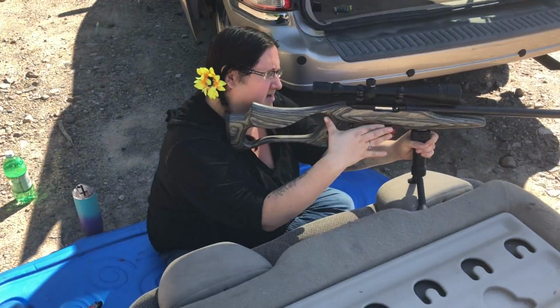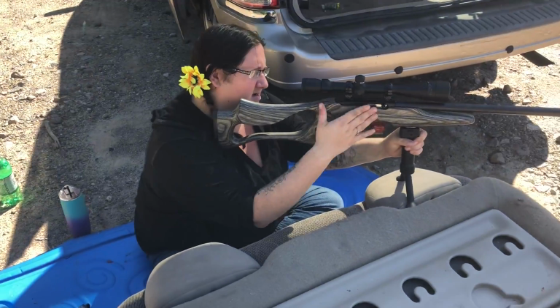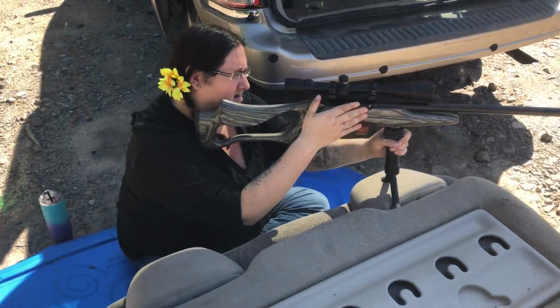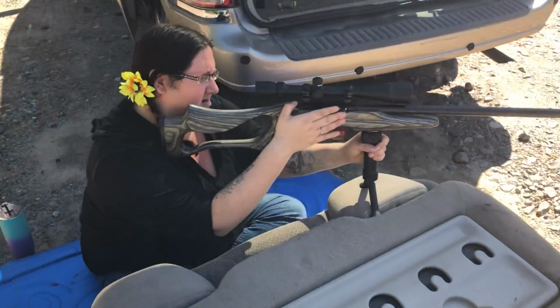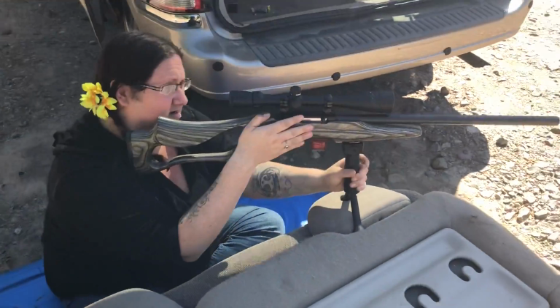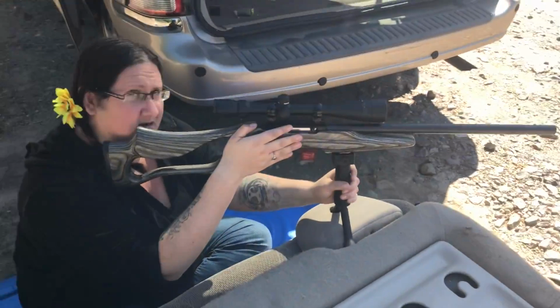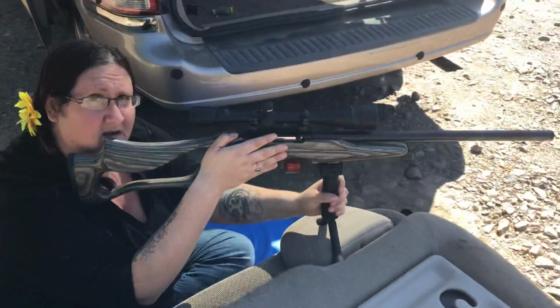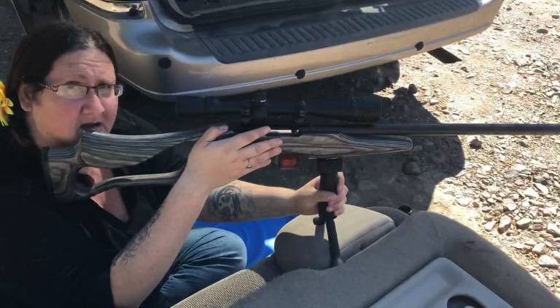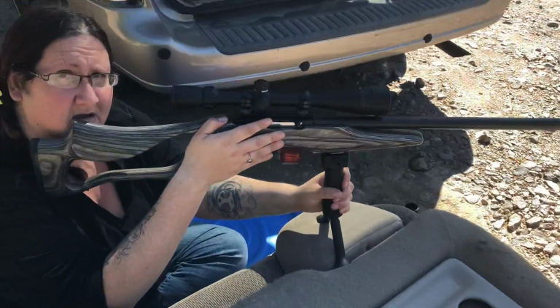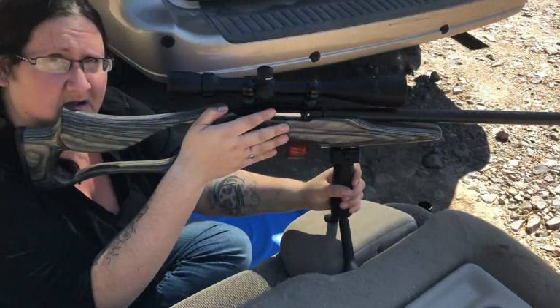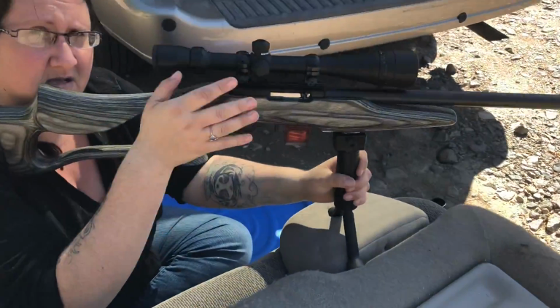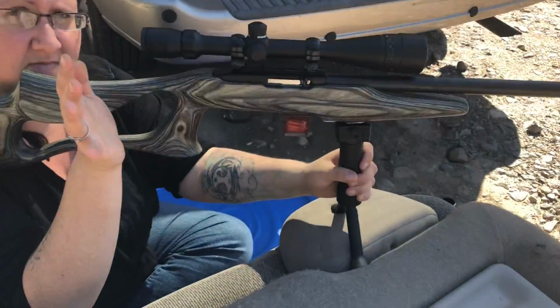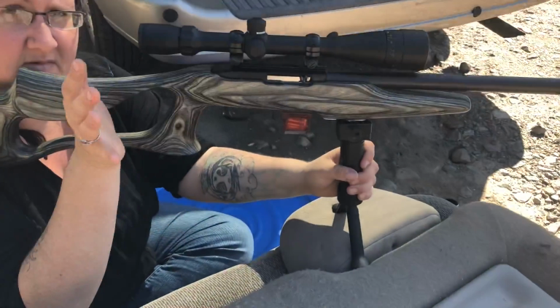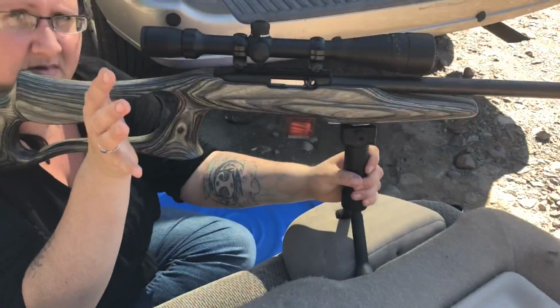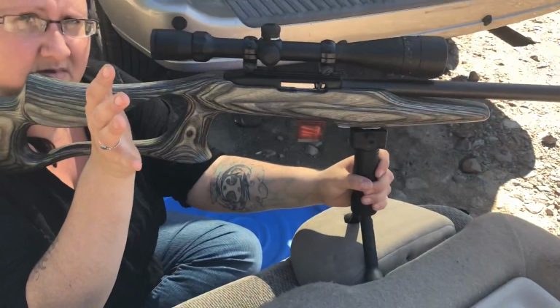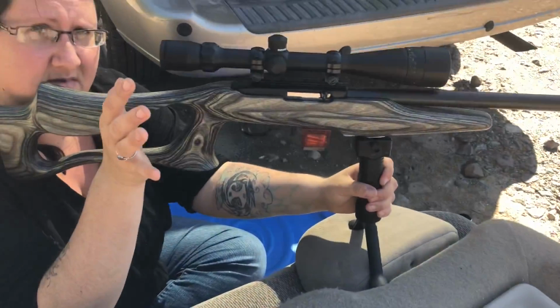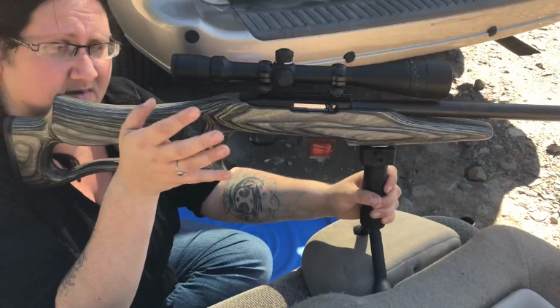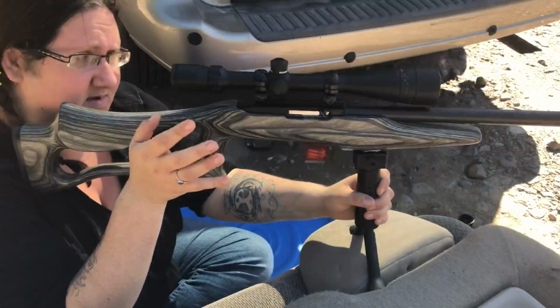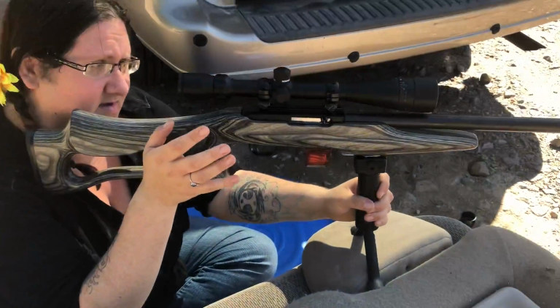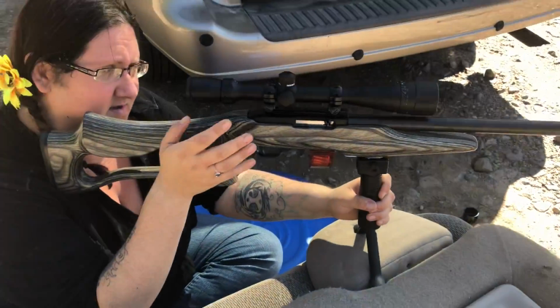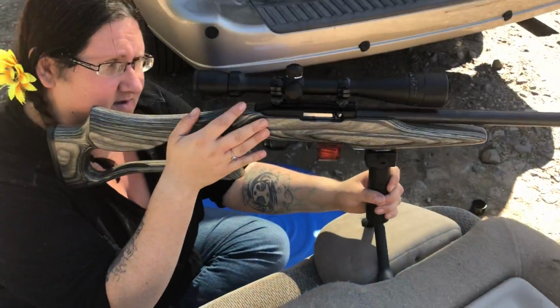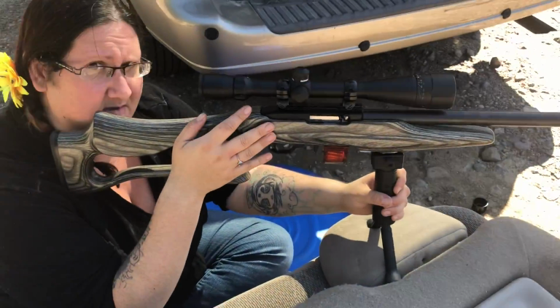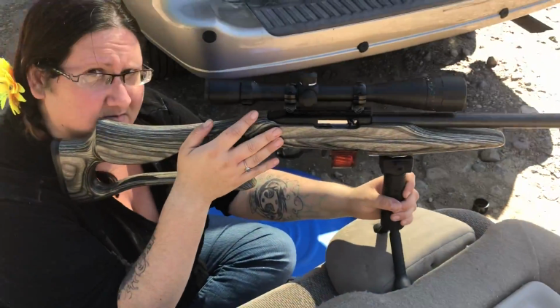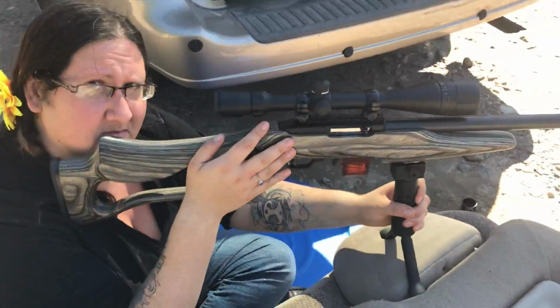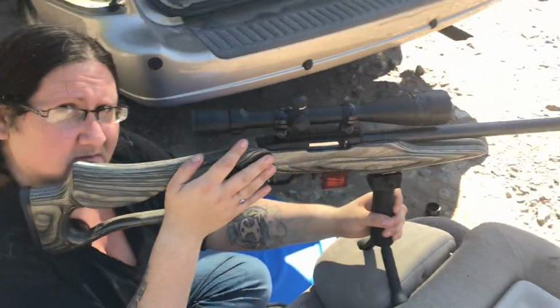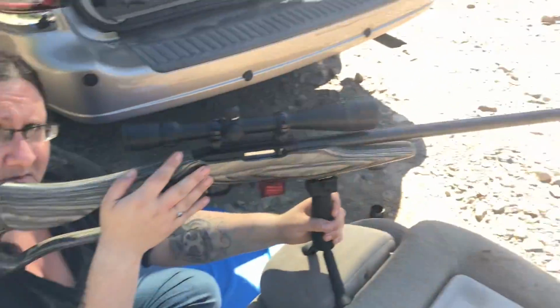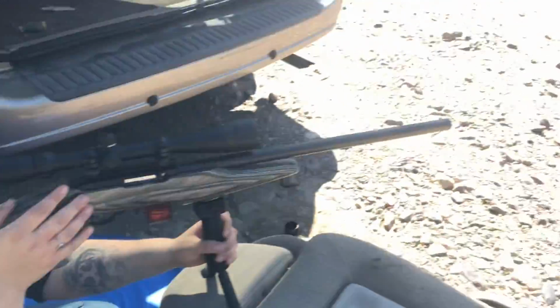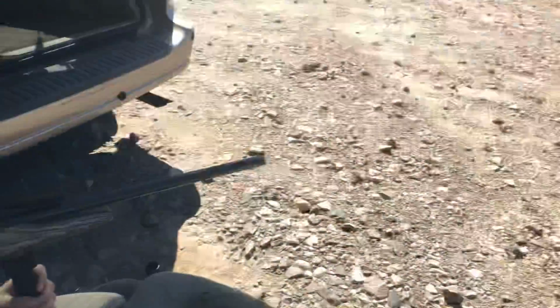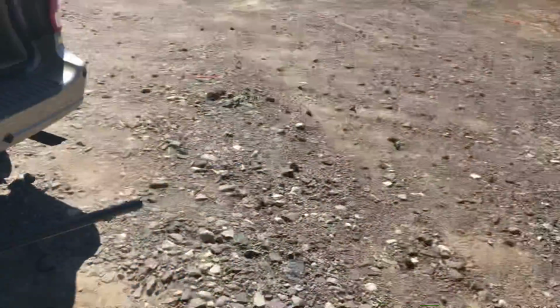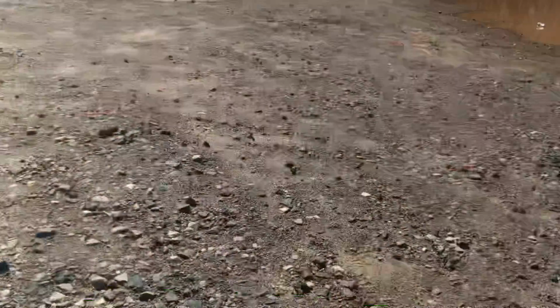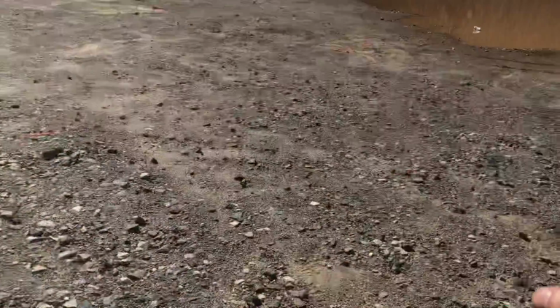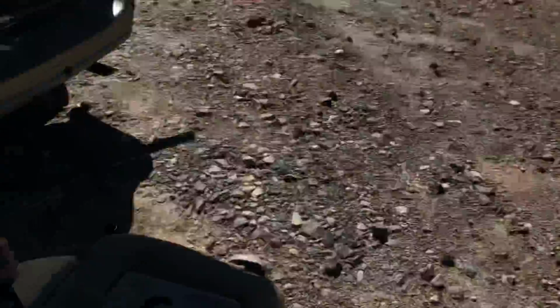Okay, so Hannah, is your finger off the trigger? Very good, perfect. Okay, now I need you to make sure the safety is off. That's the safety, right?